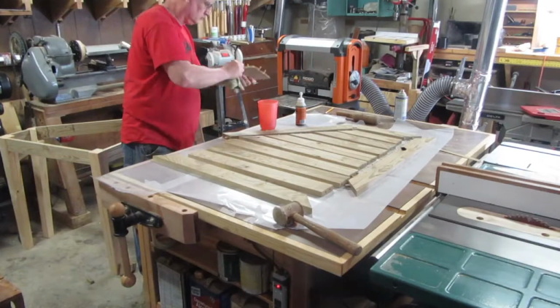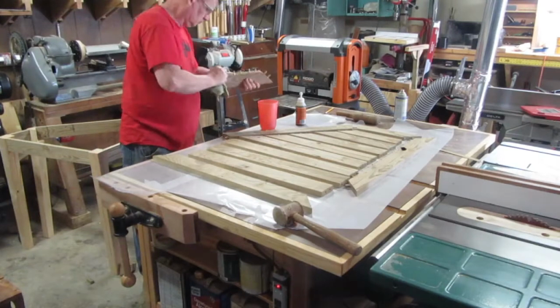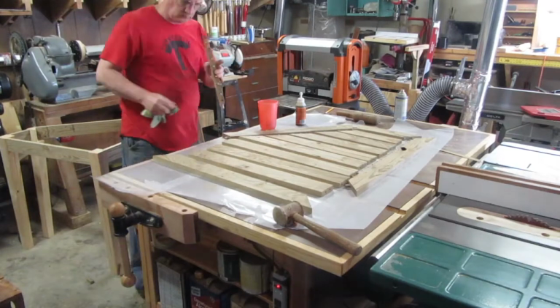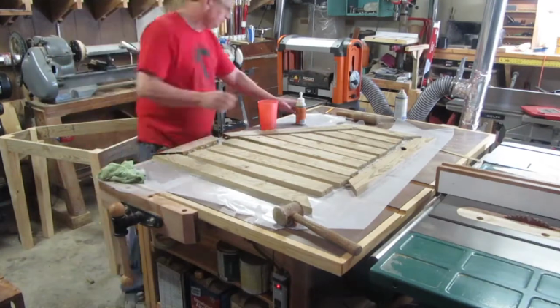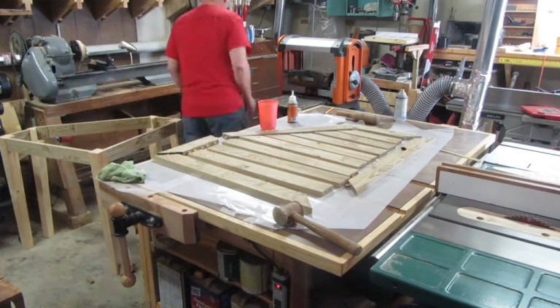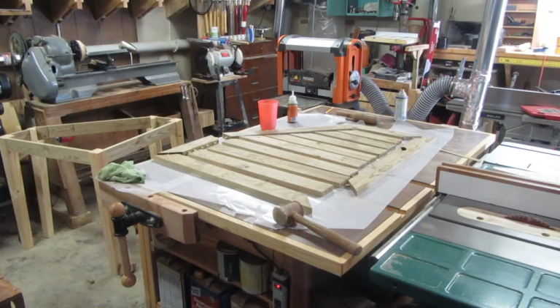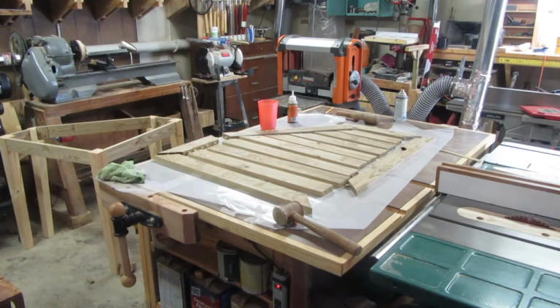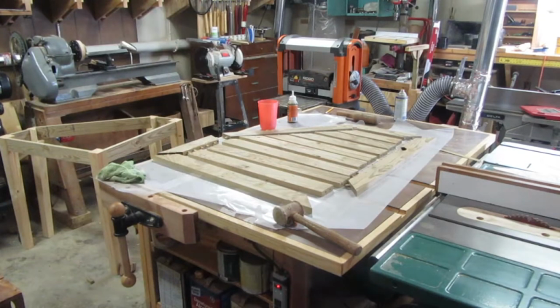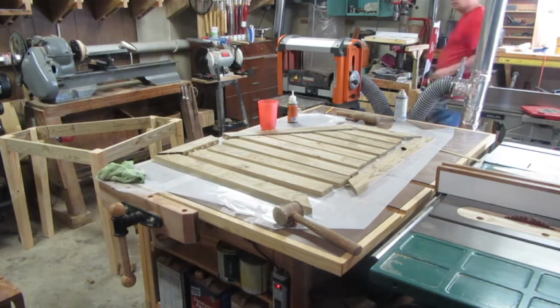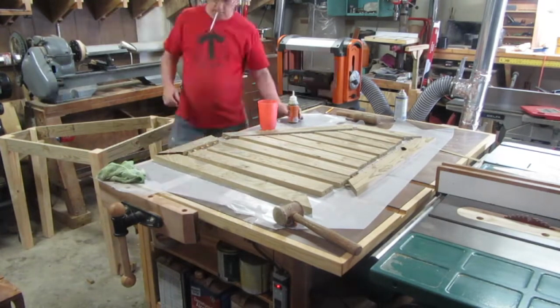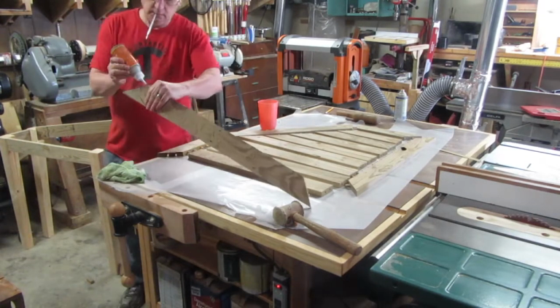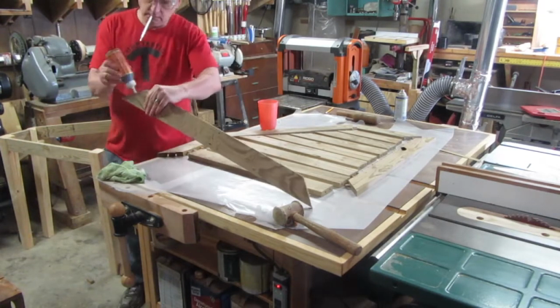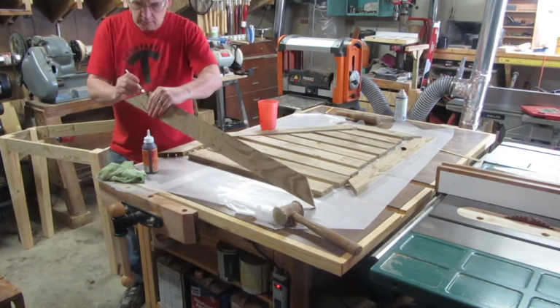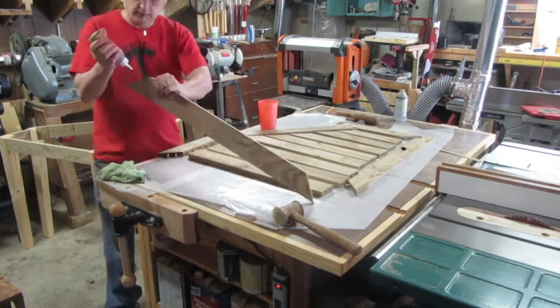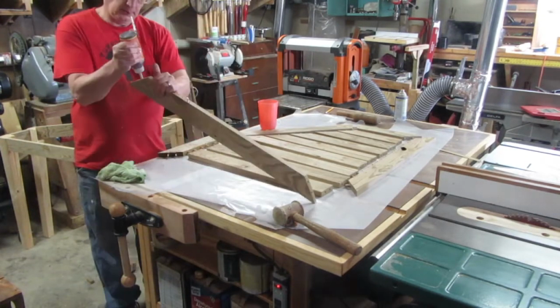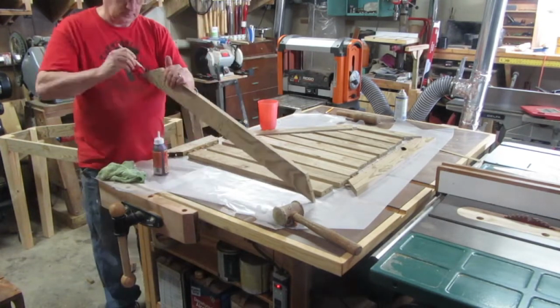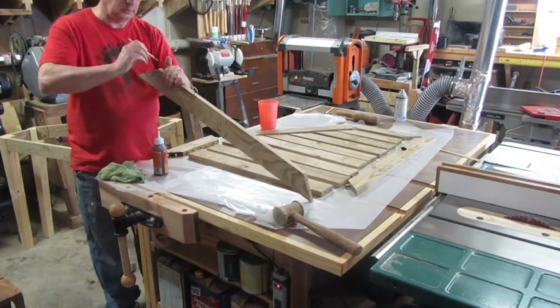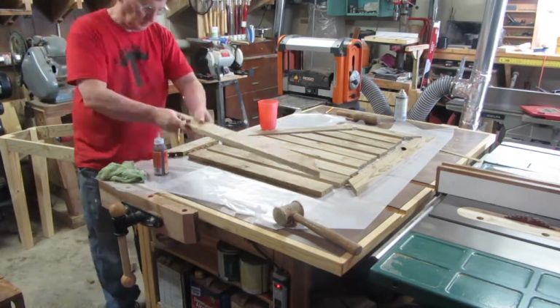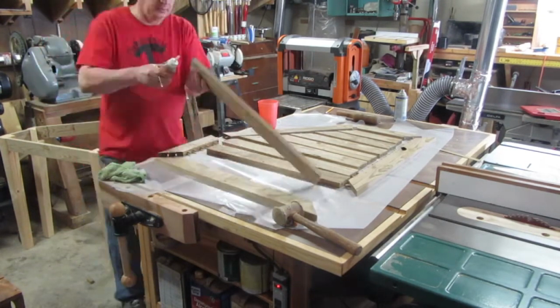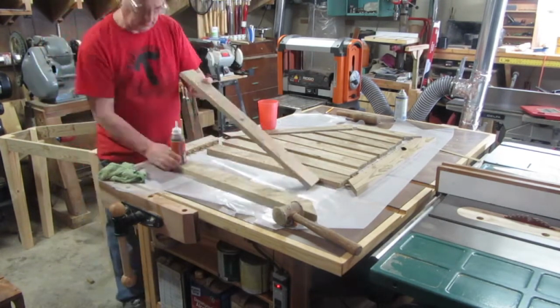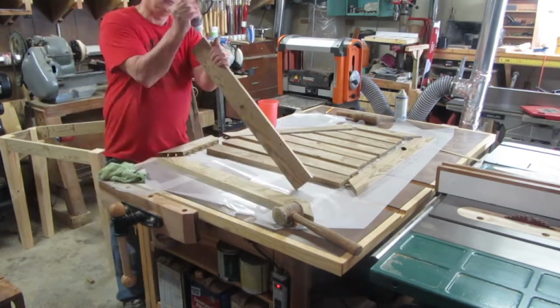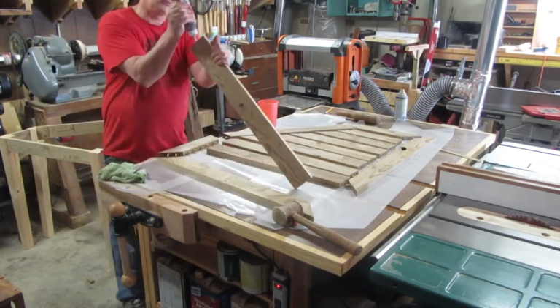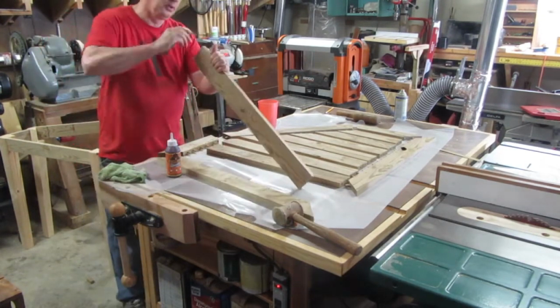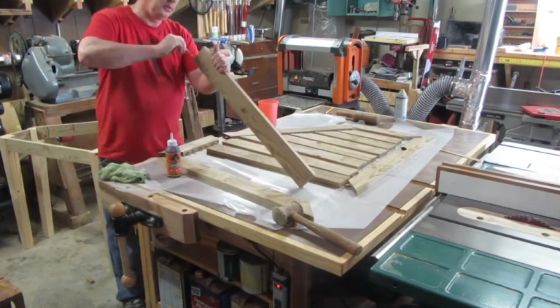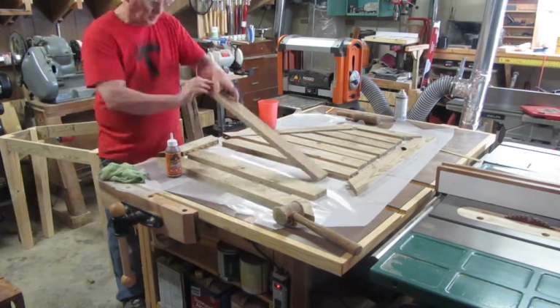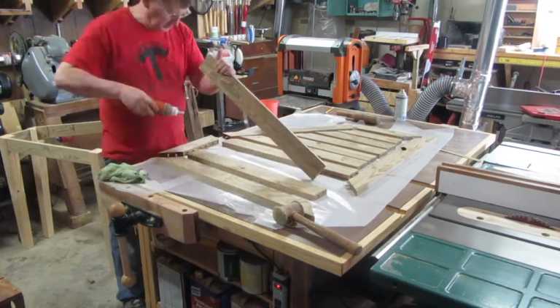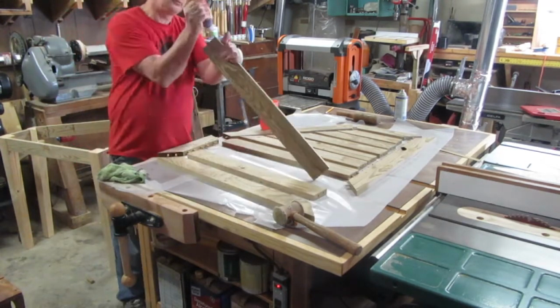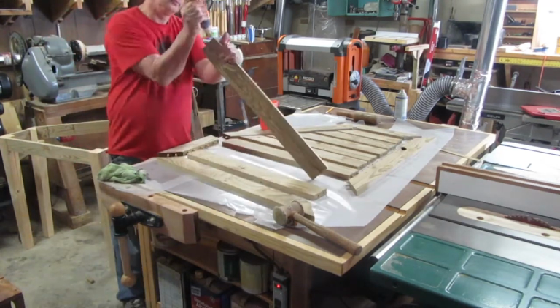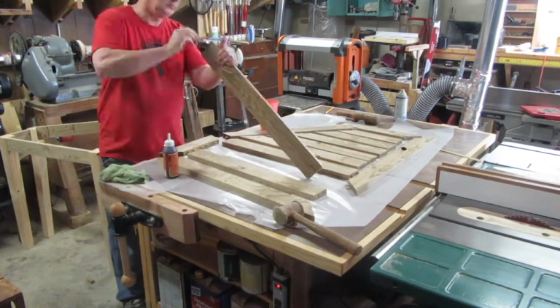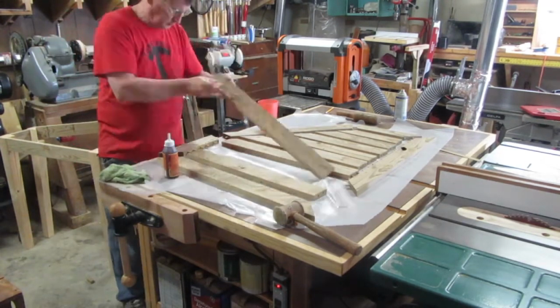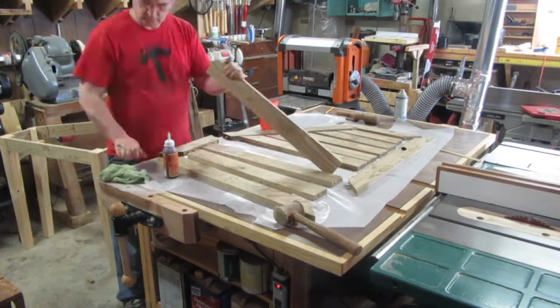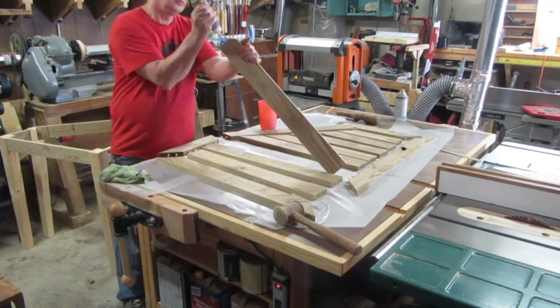There's a lot happening all at once in this glue up, so I have to move really quickly.